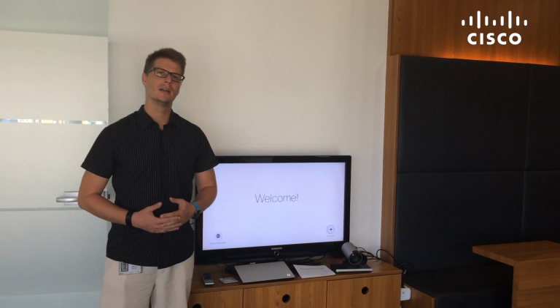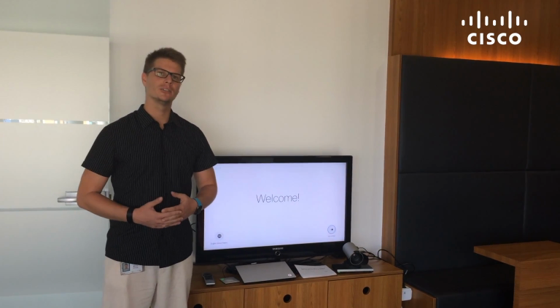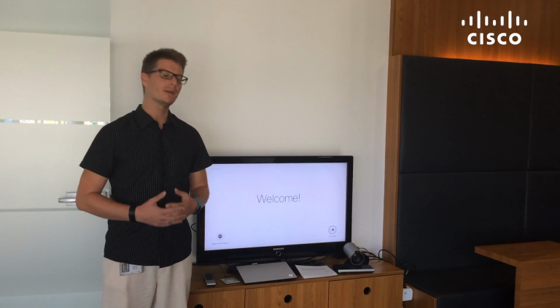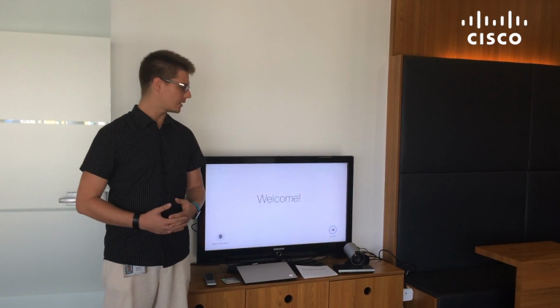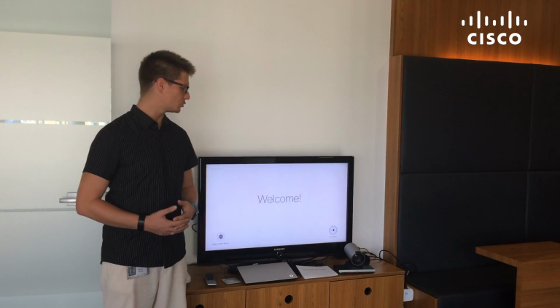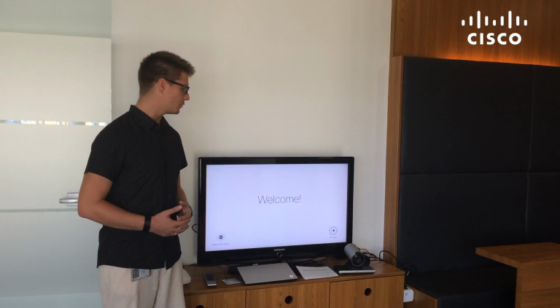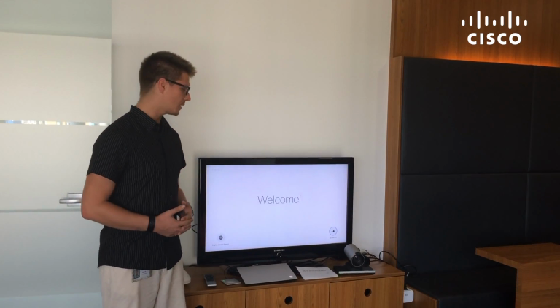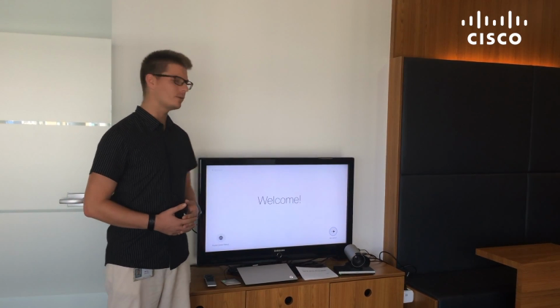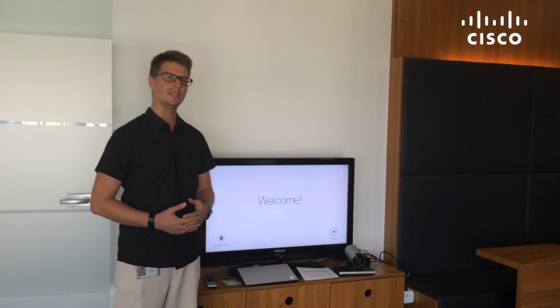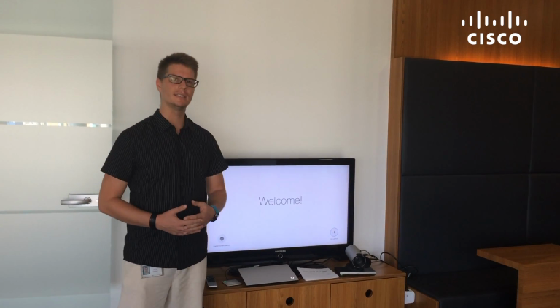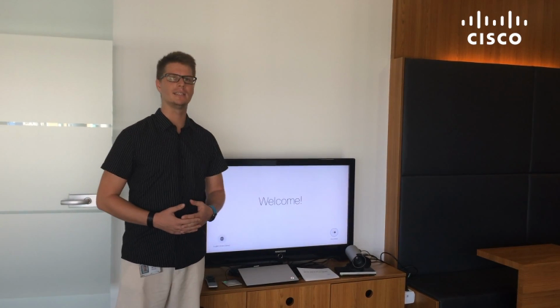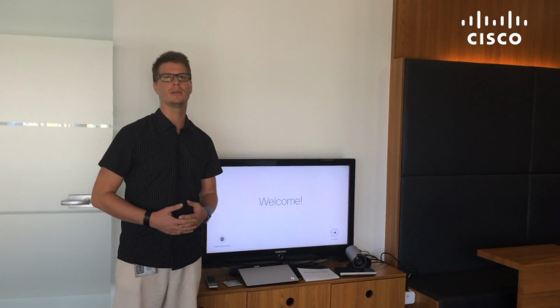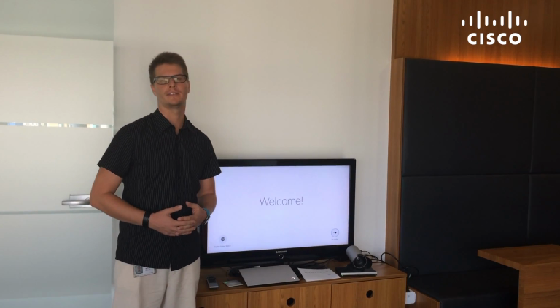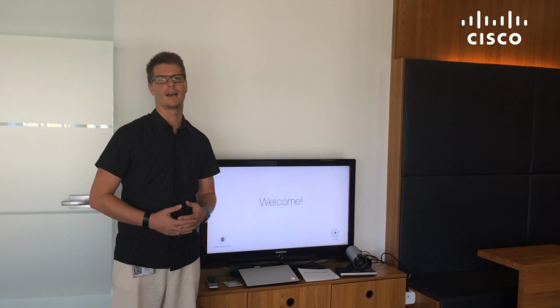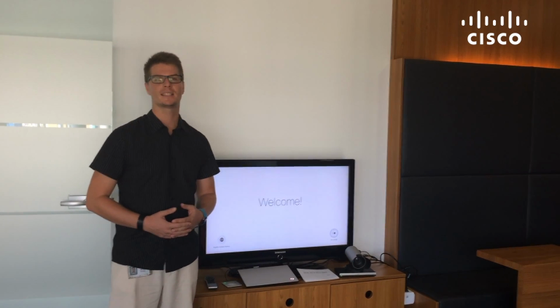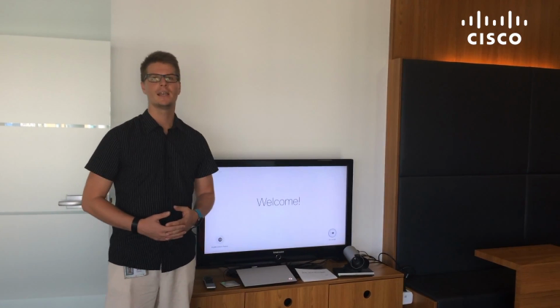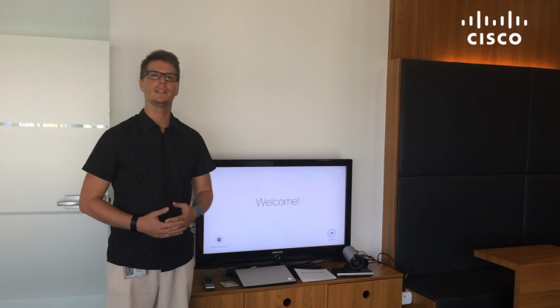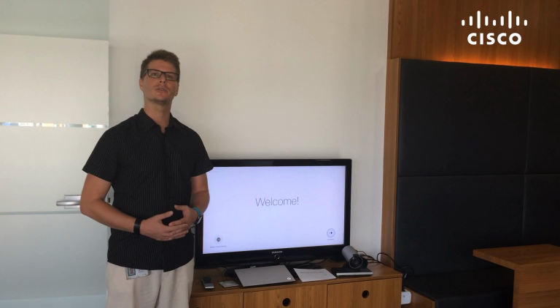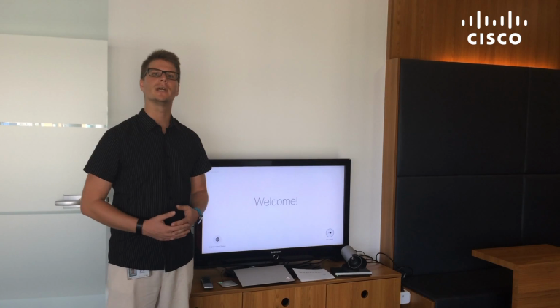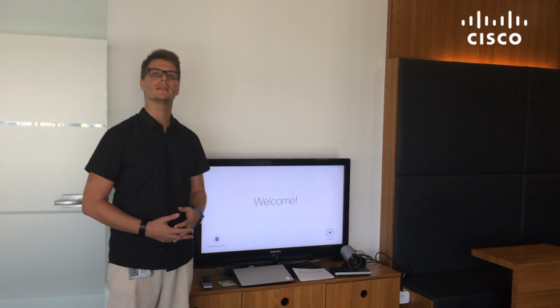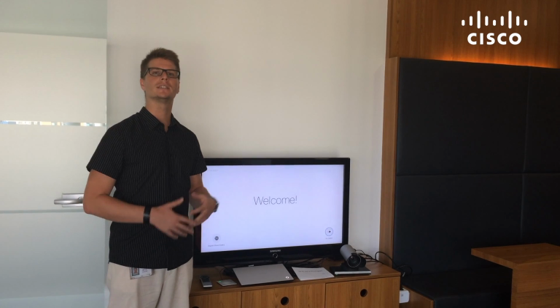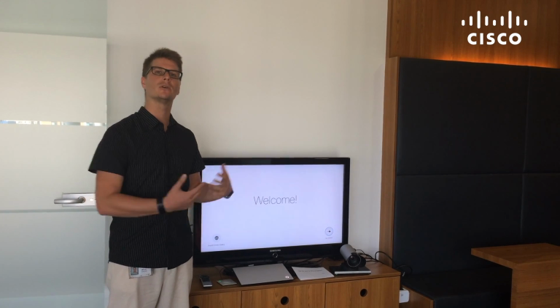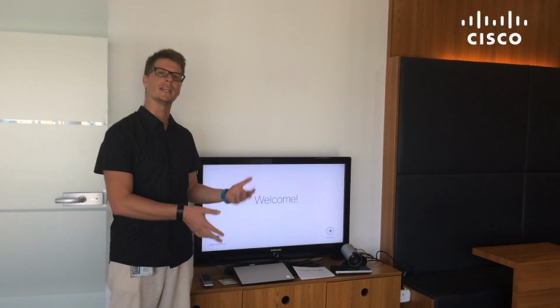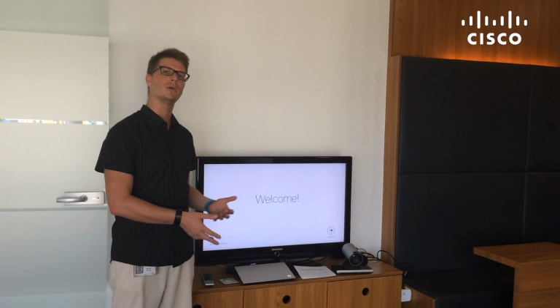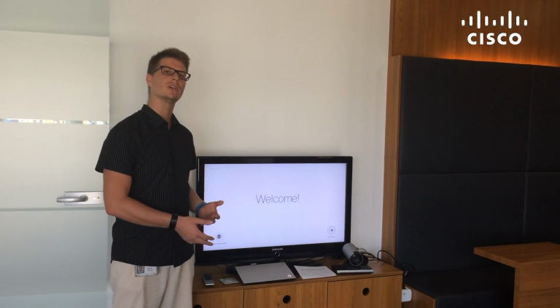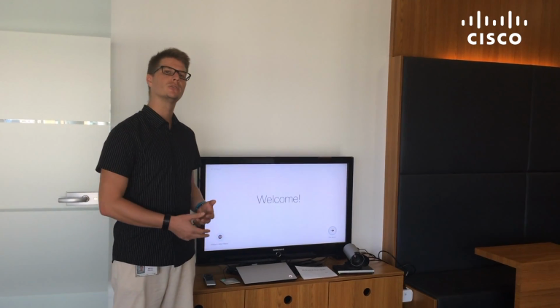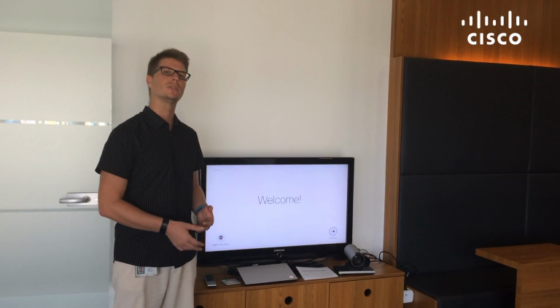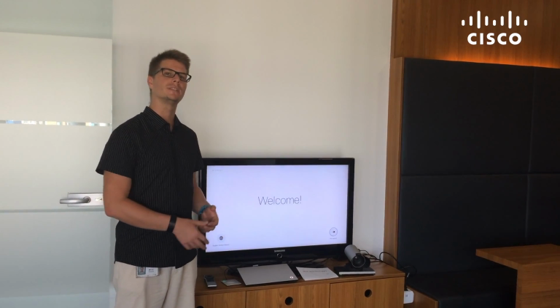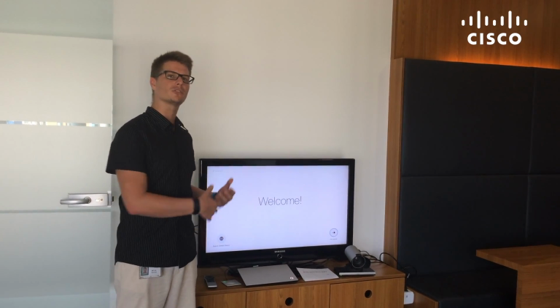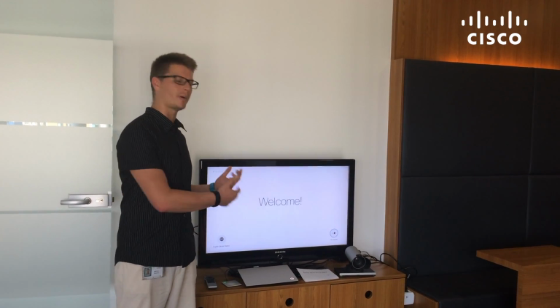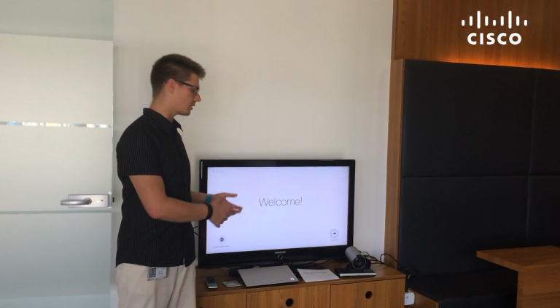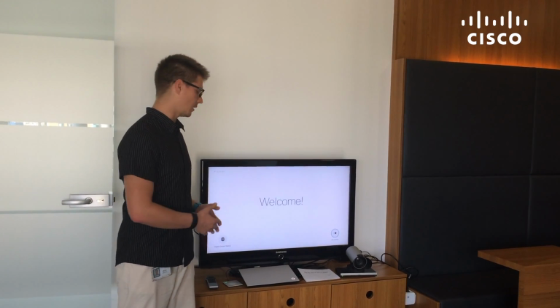Today I would like to show you how easy, simple and fast it is to connect a Cisco endpoint to the Cisco Spark Cloud.